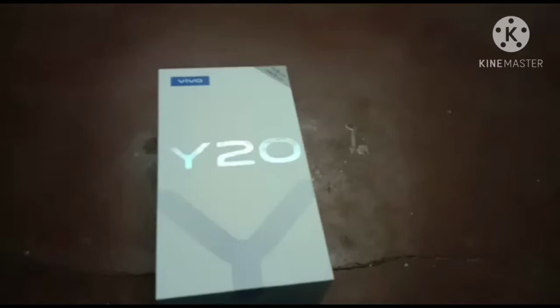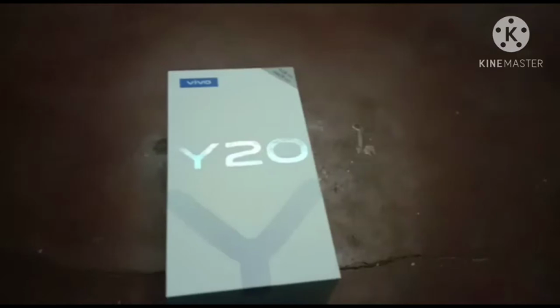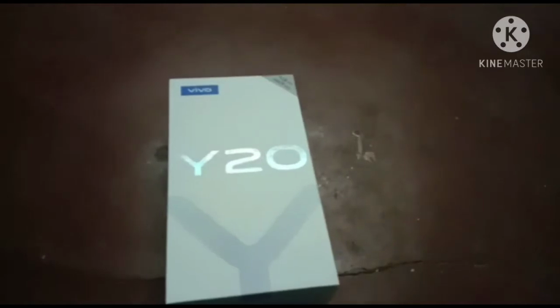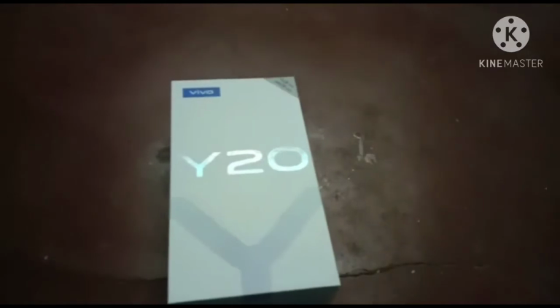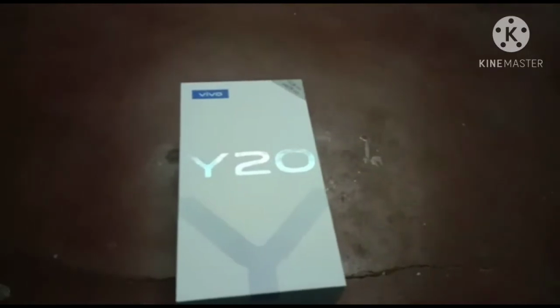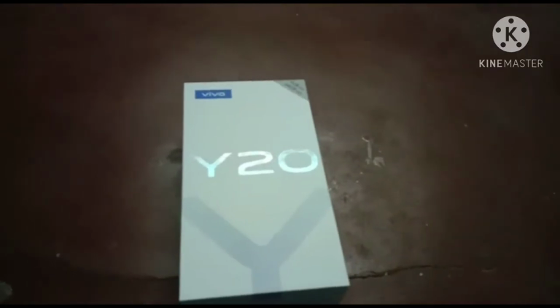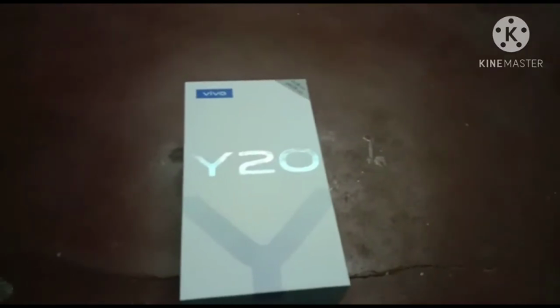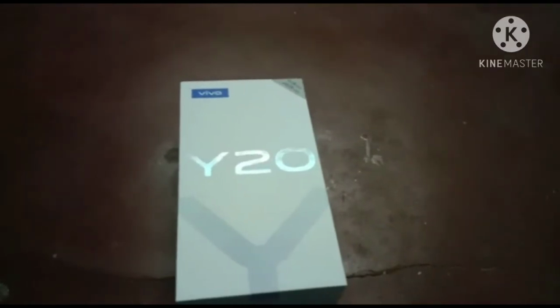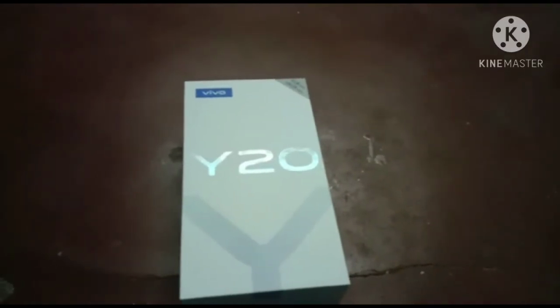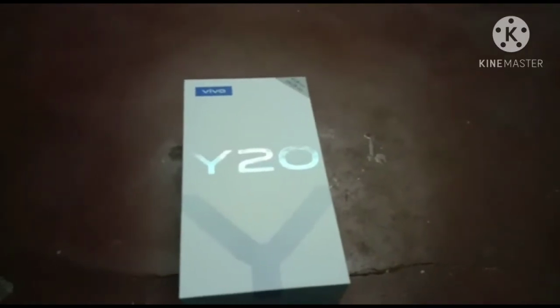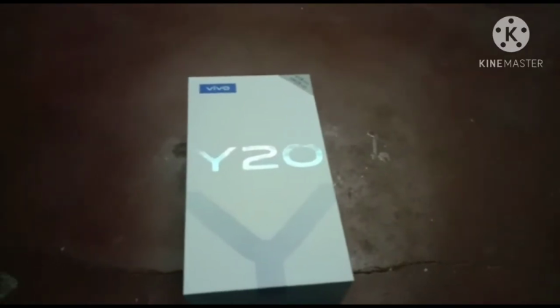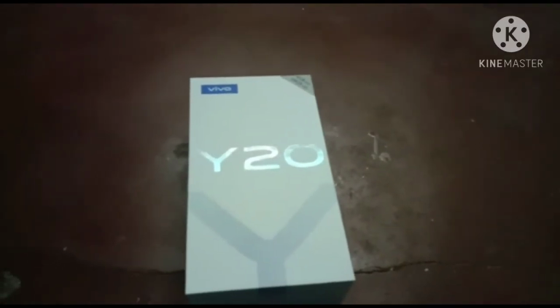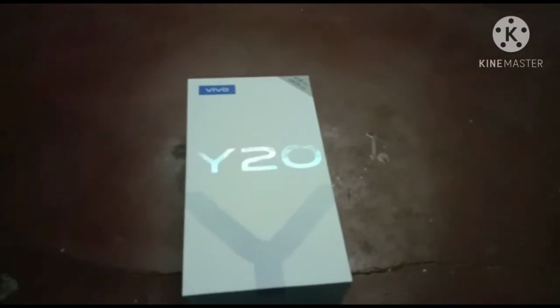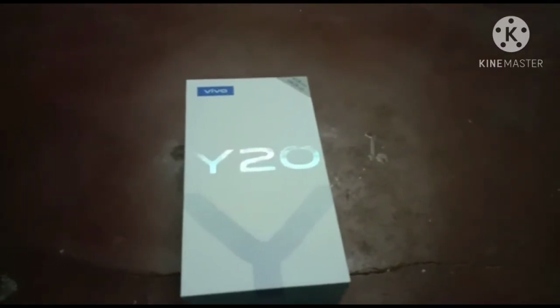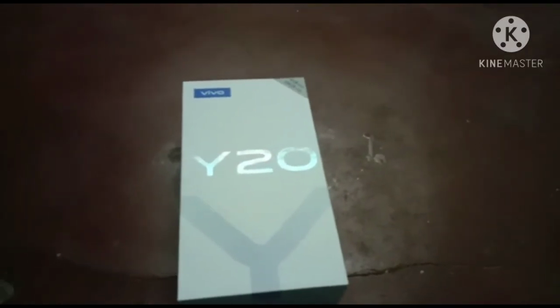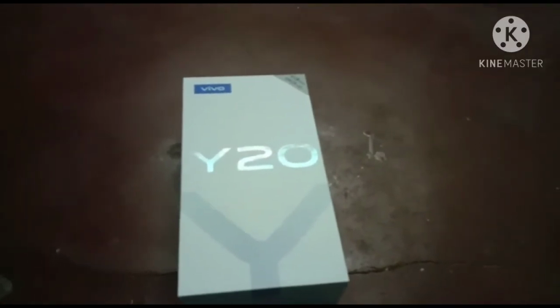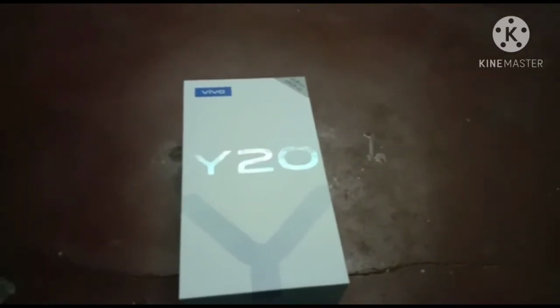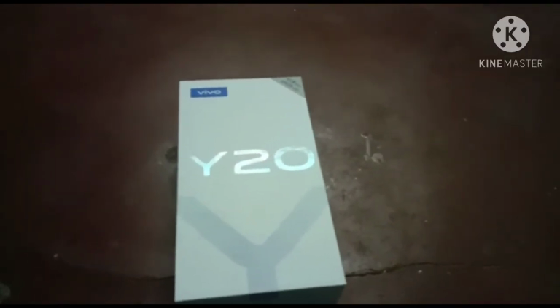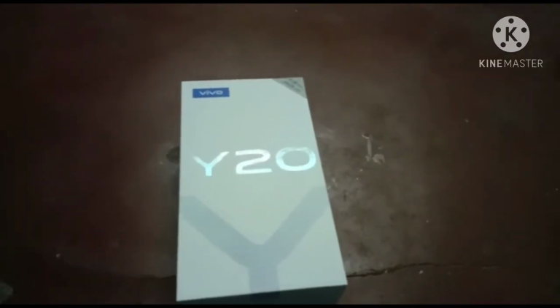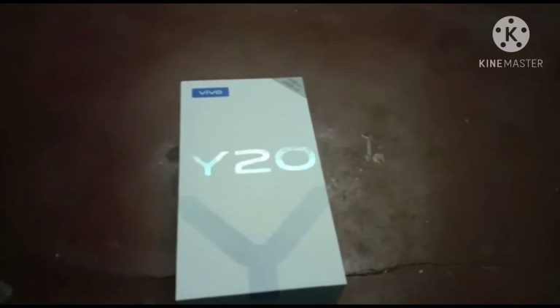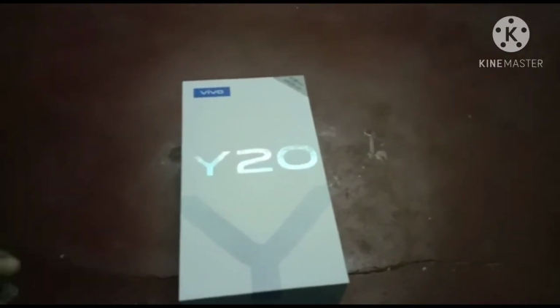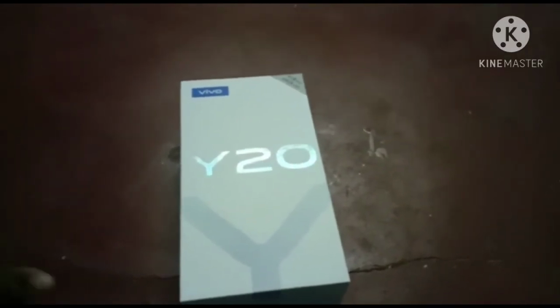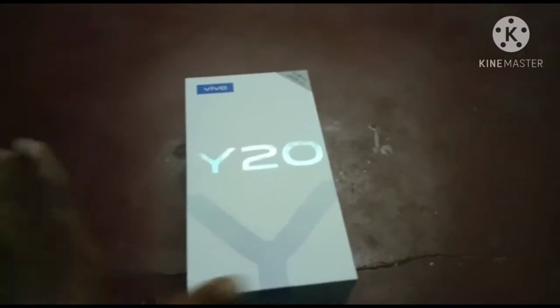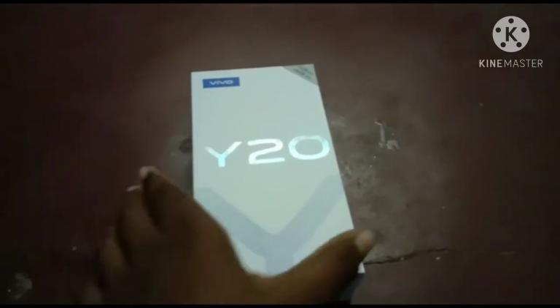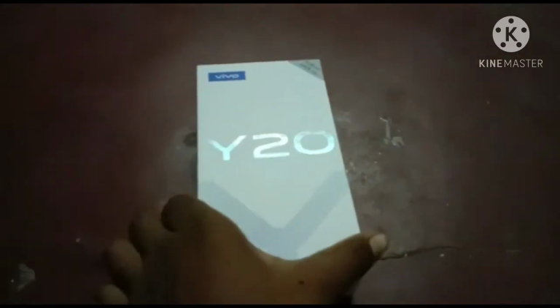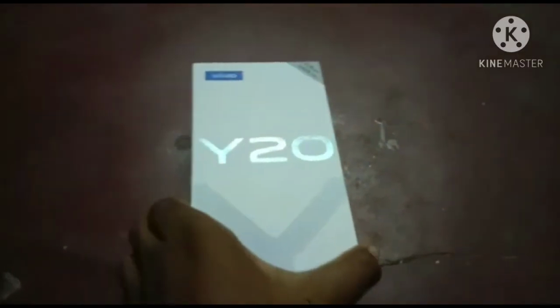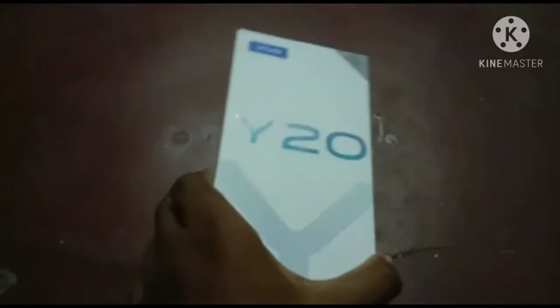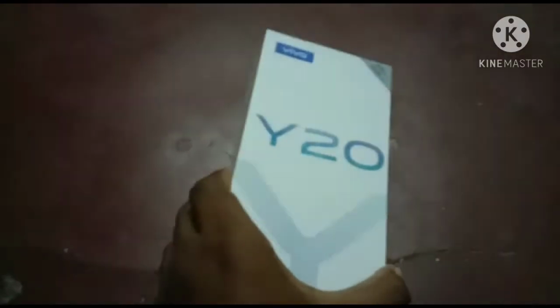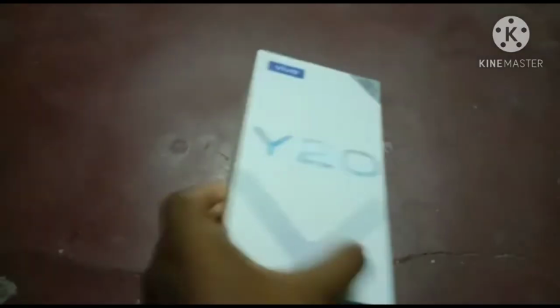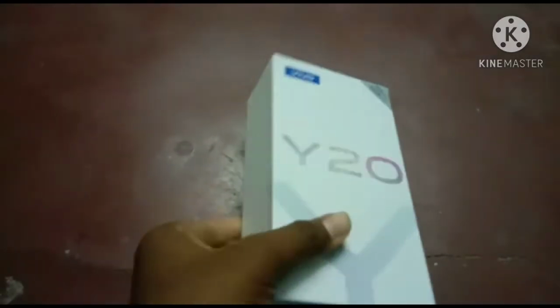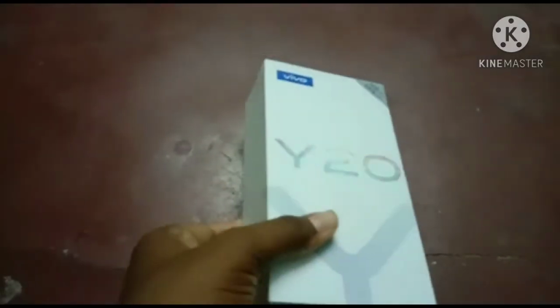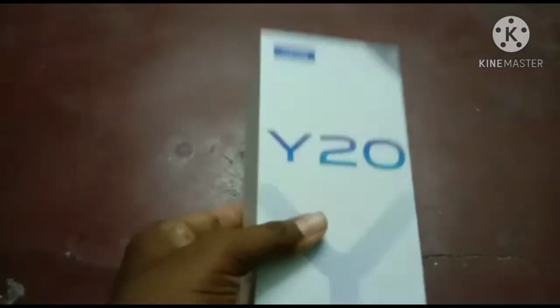Hello viewers, welcome to KMK Tech. Let's talk about this video — Vivo 820.